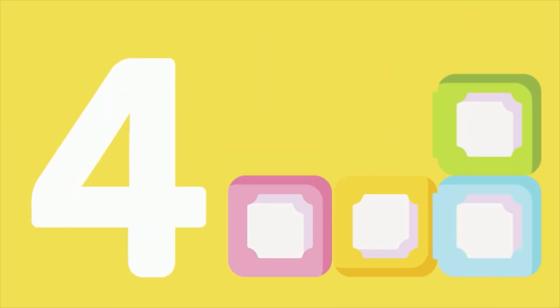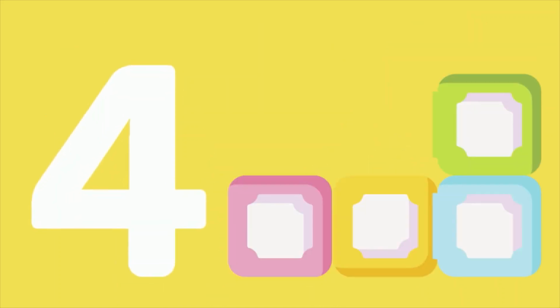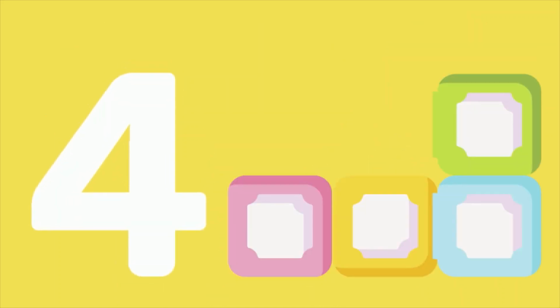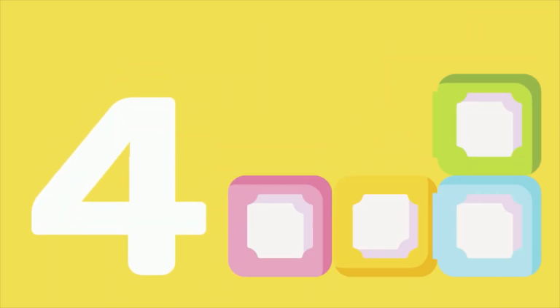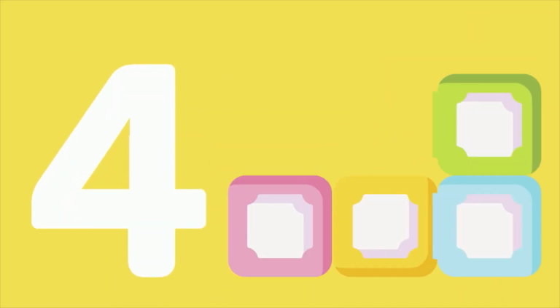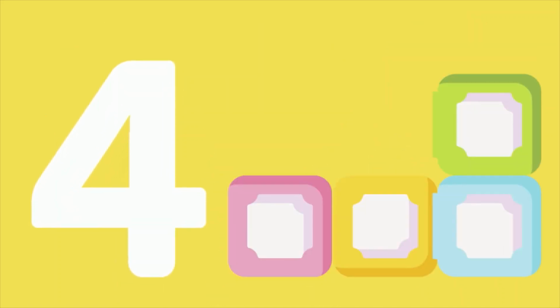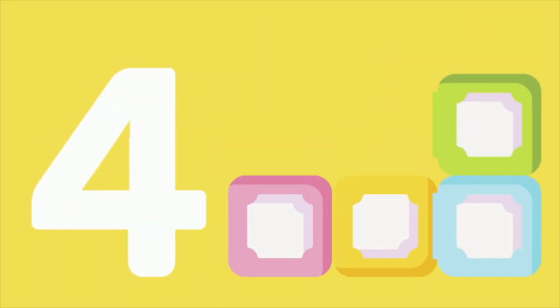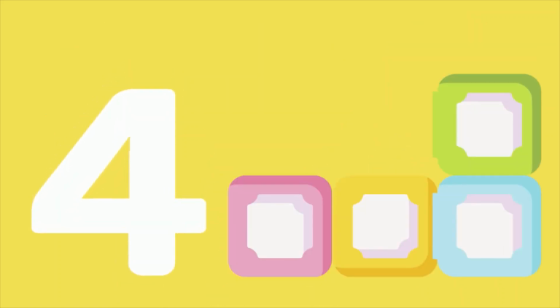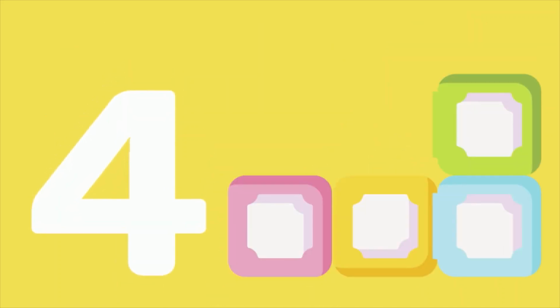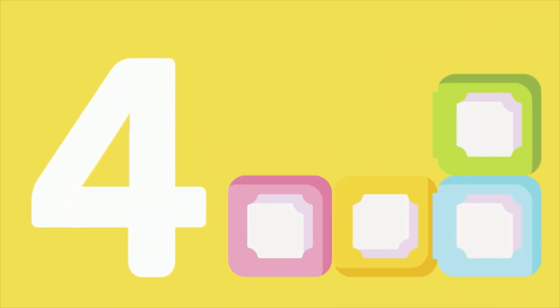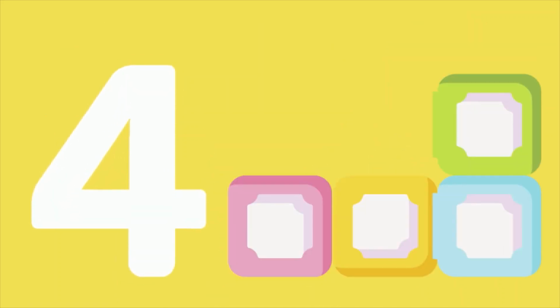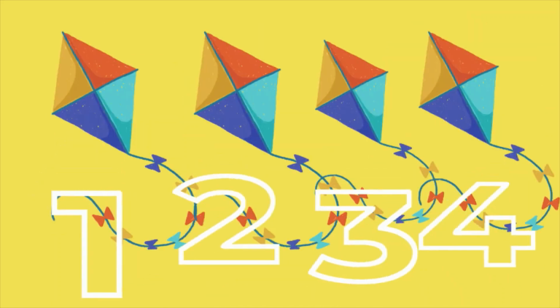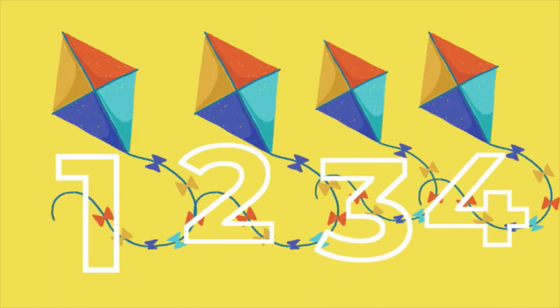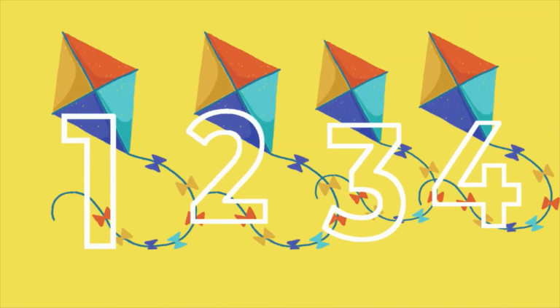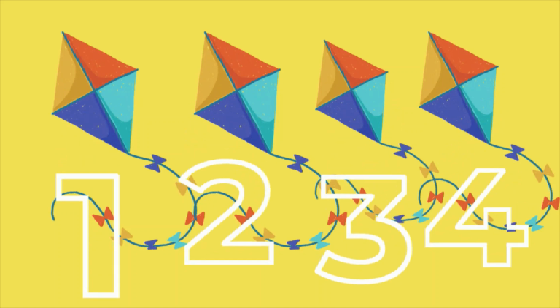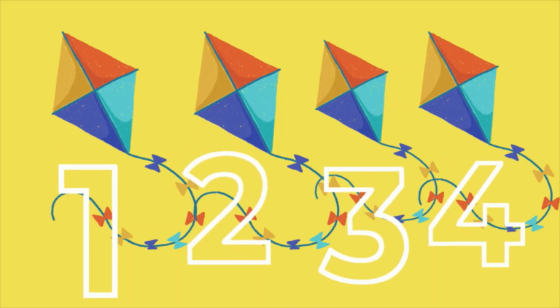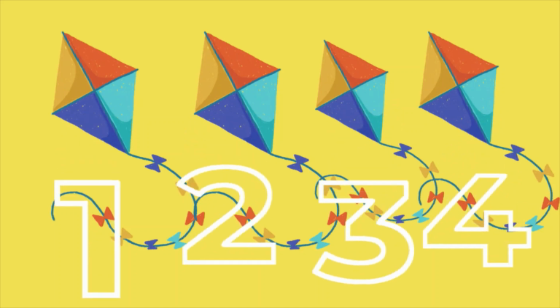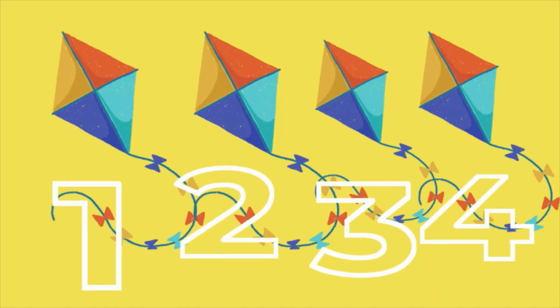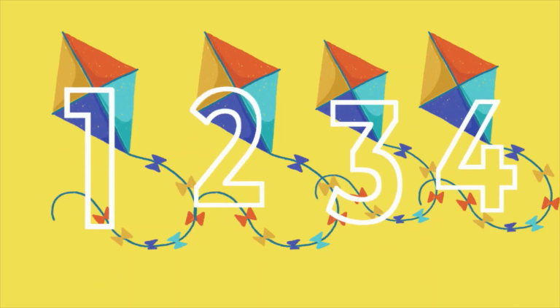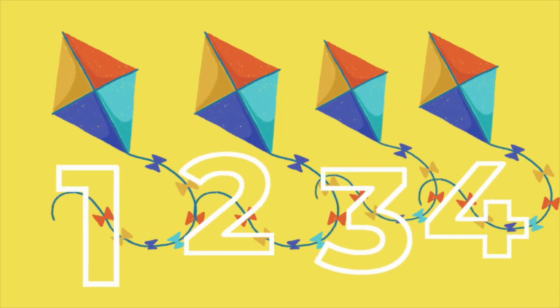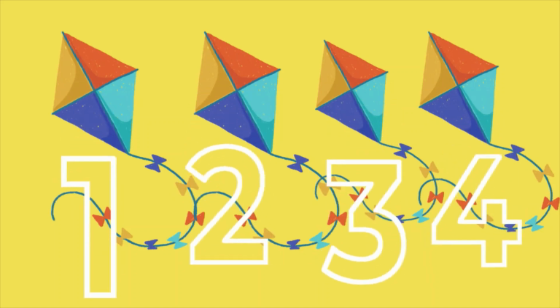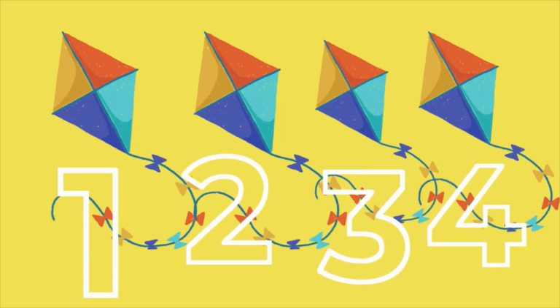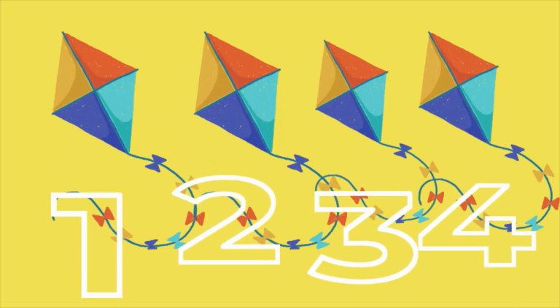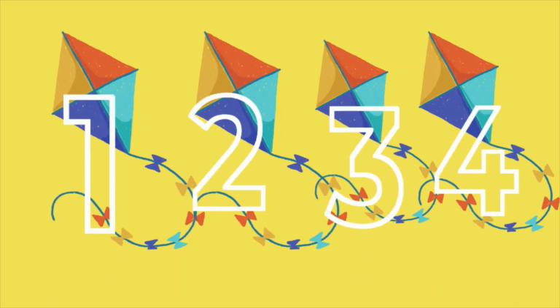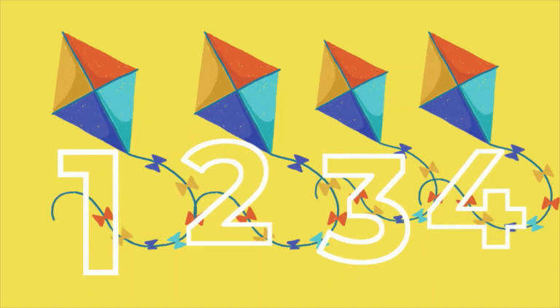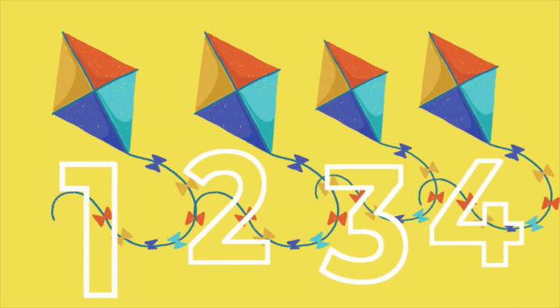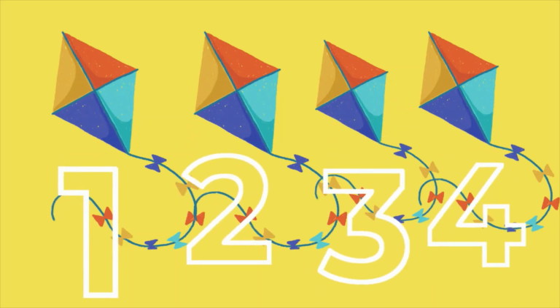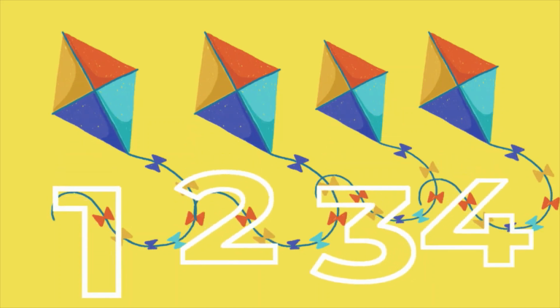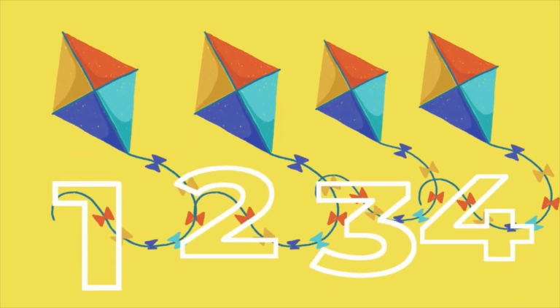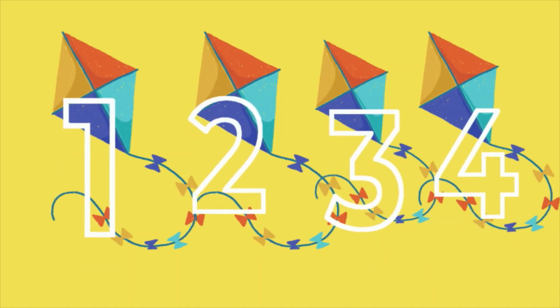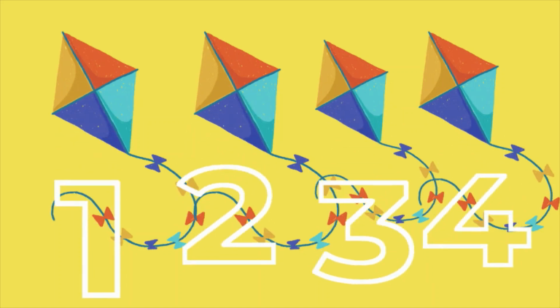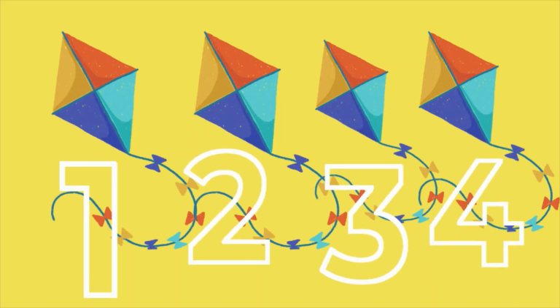Four blocks are showing. Let's count together. One, two, three, four kites.